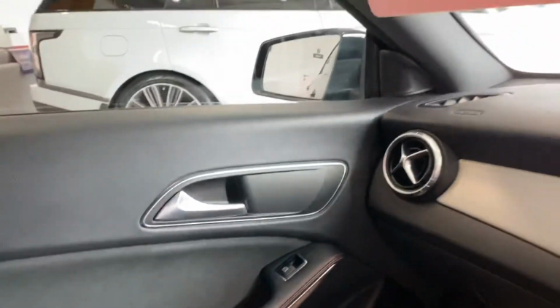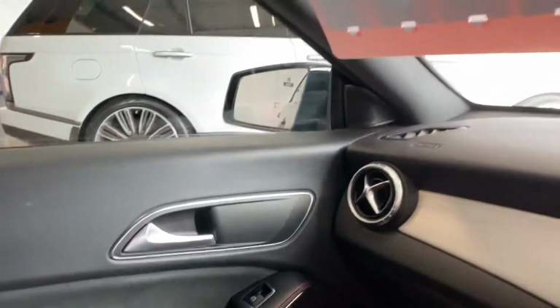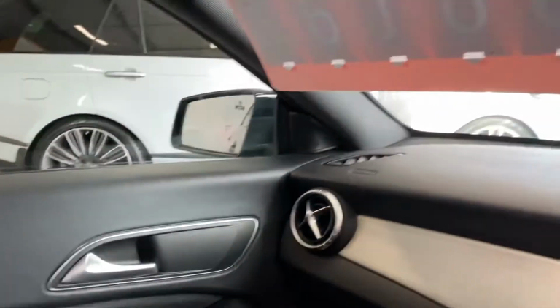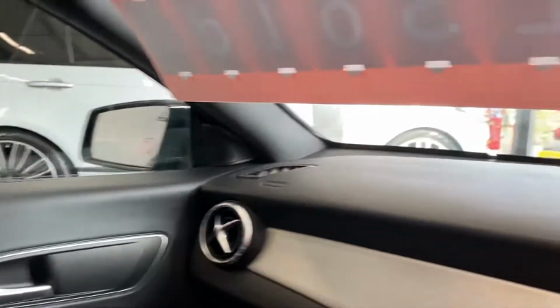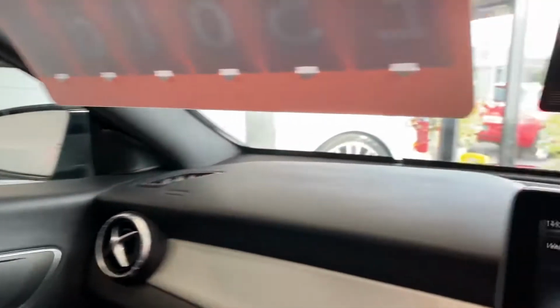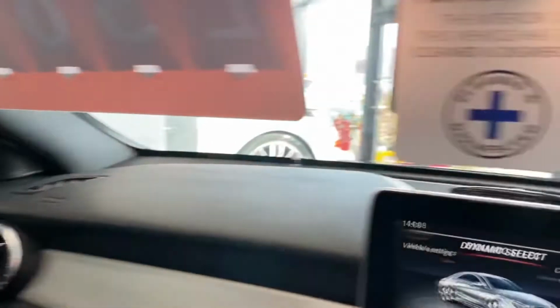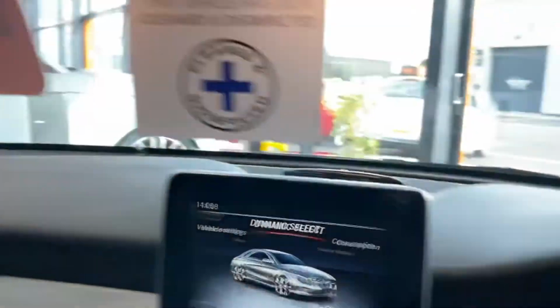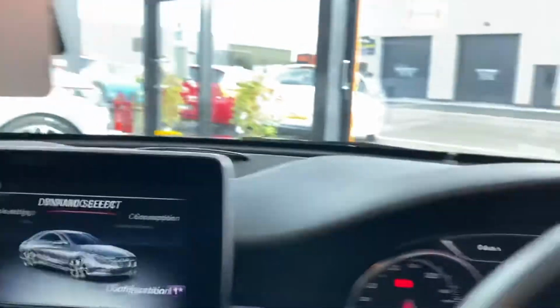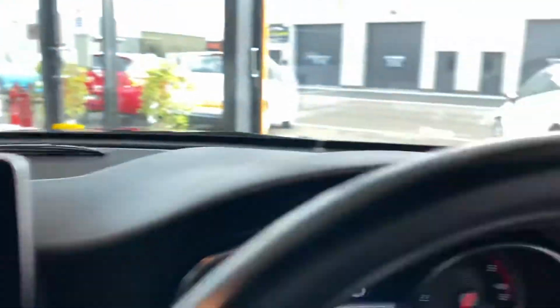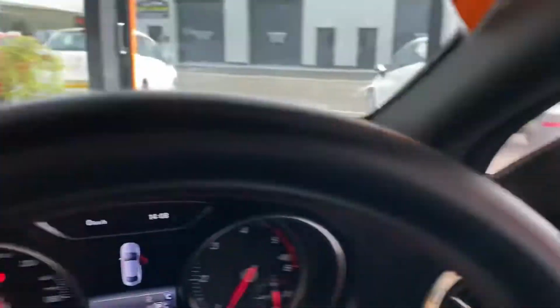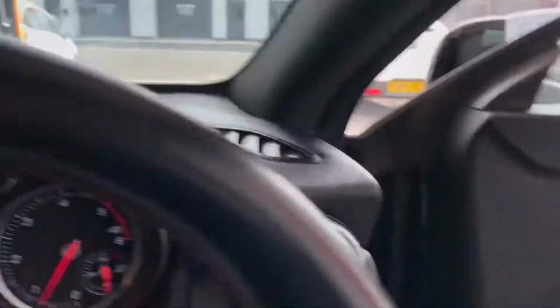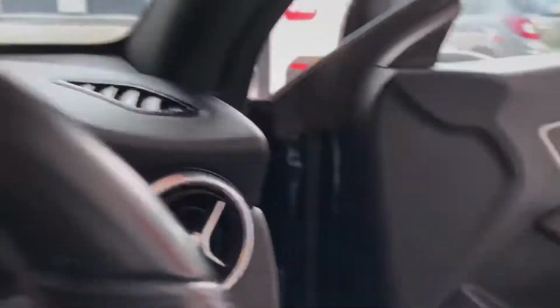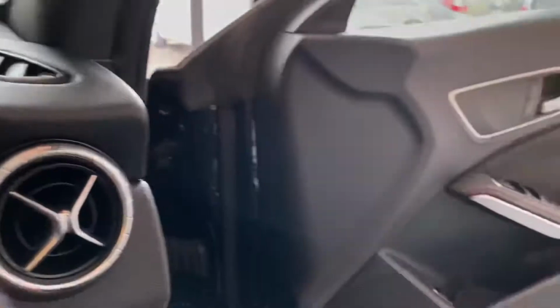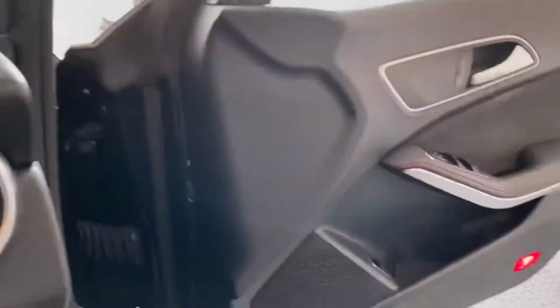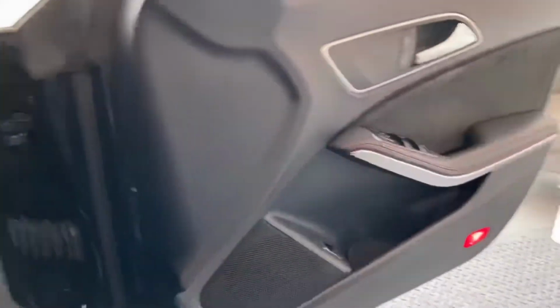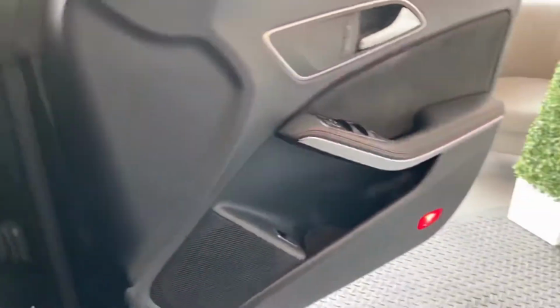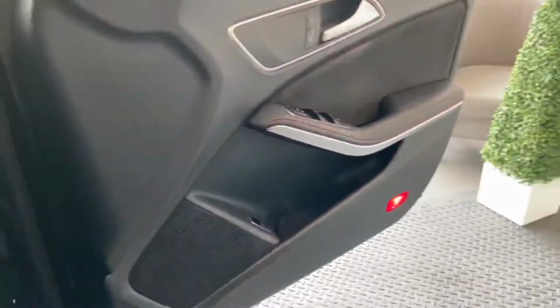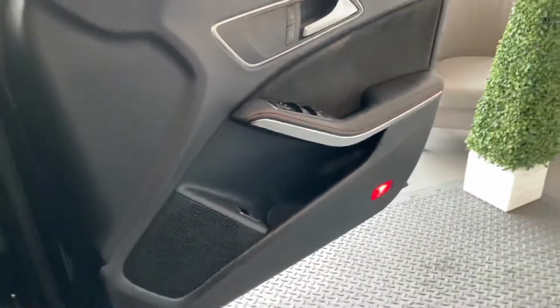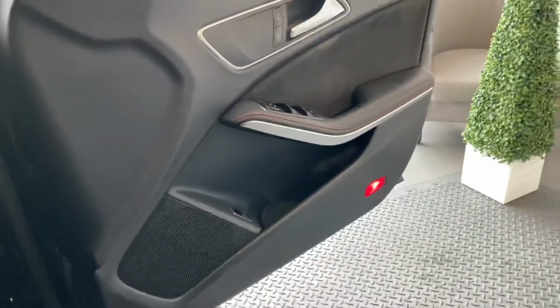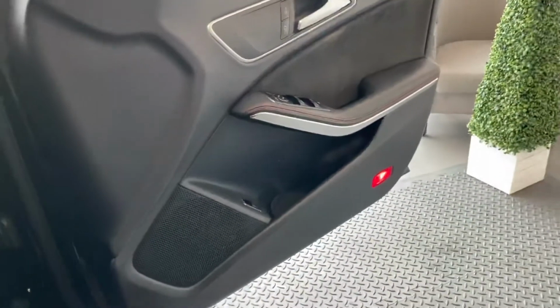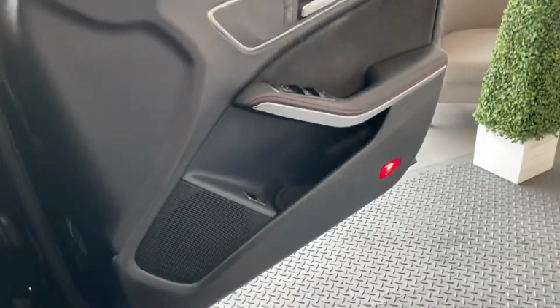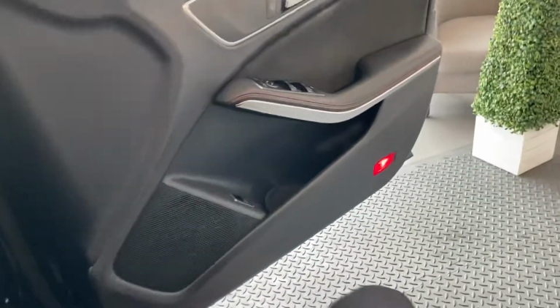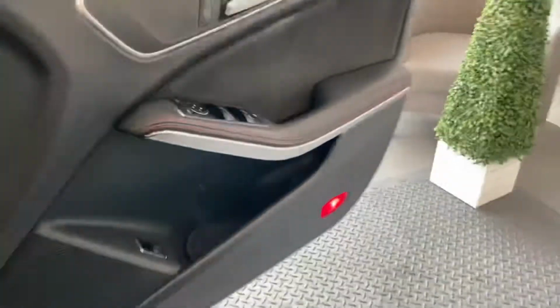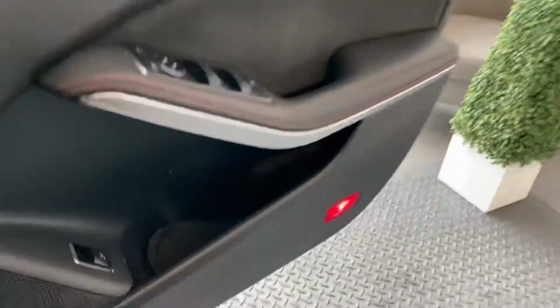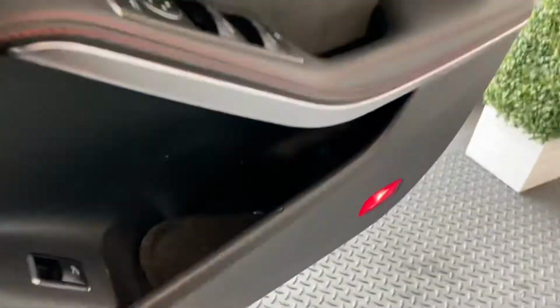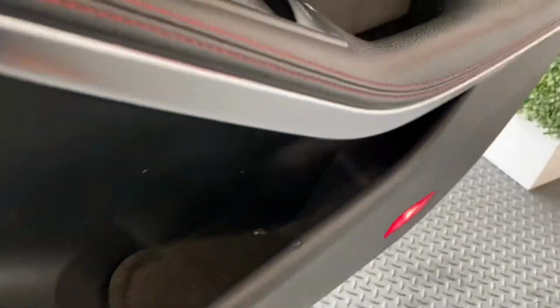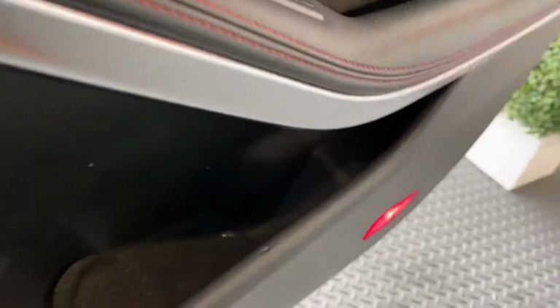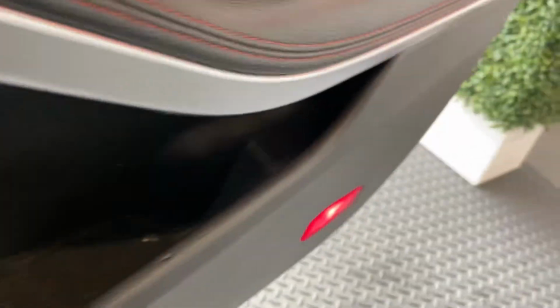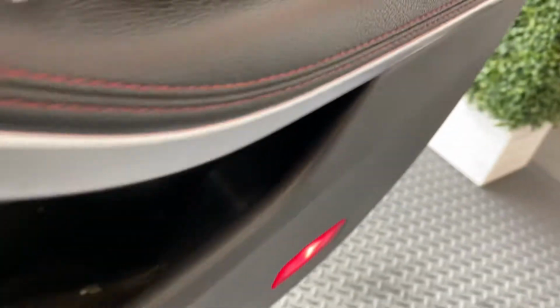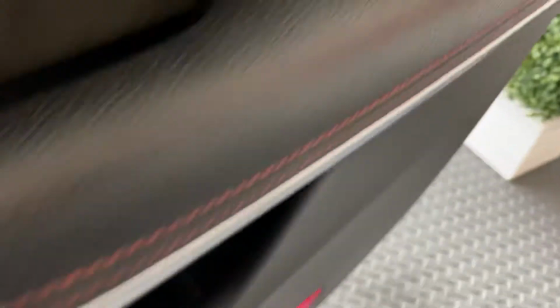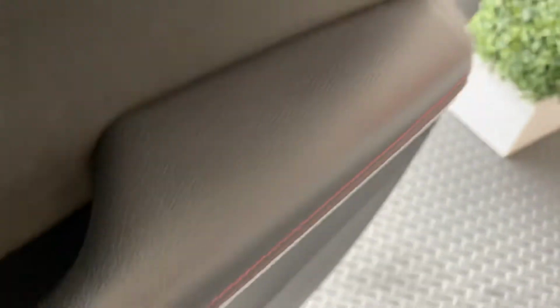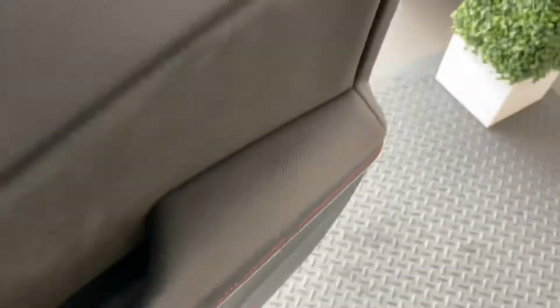Nice and elegant, this car. It's got red stitching as the contrast on it.